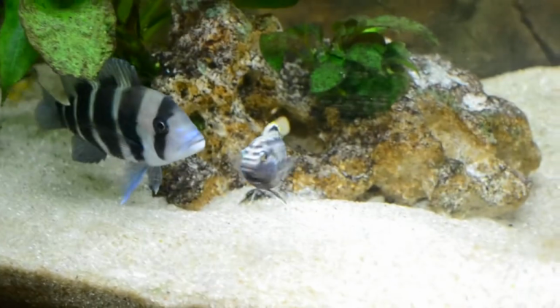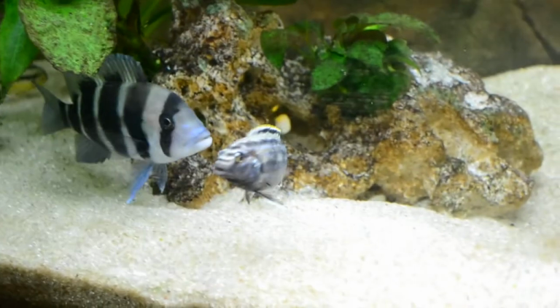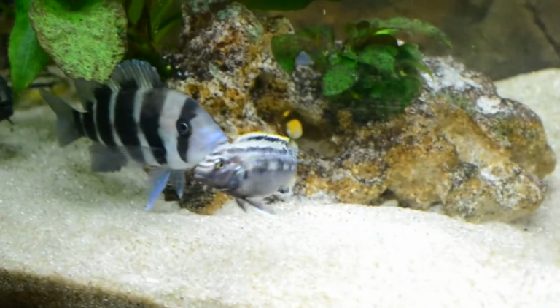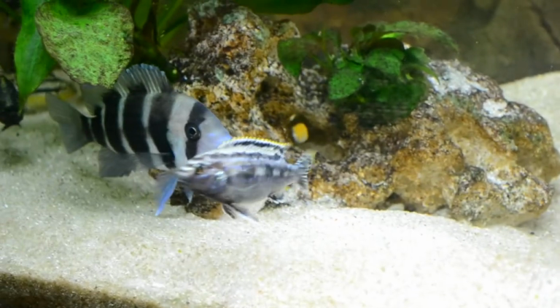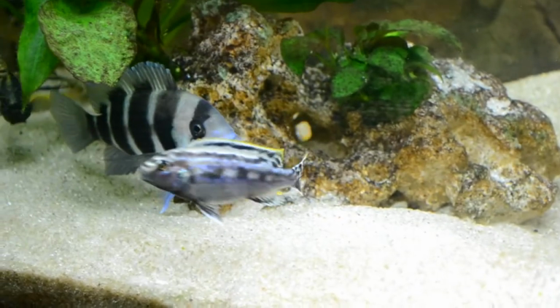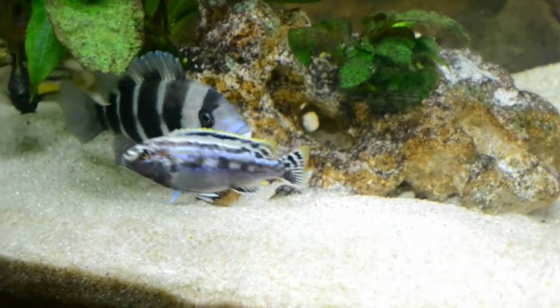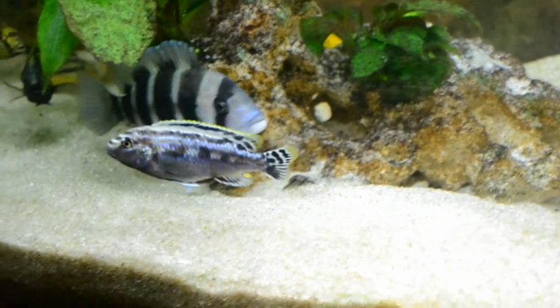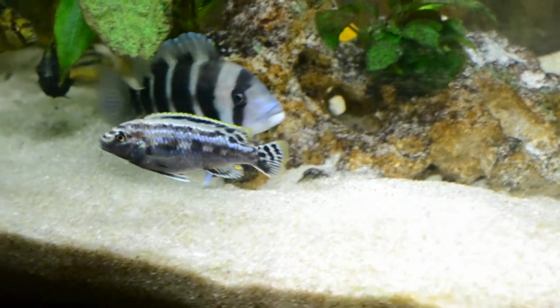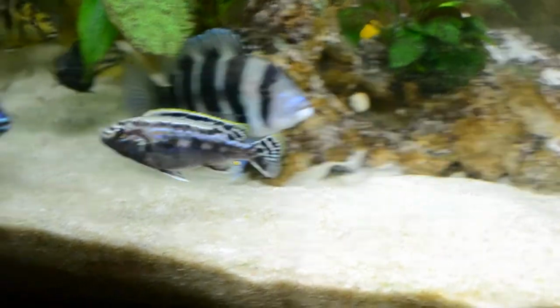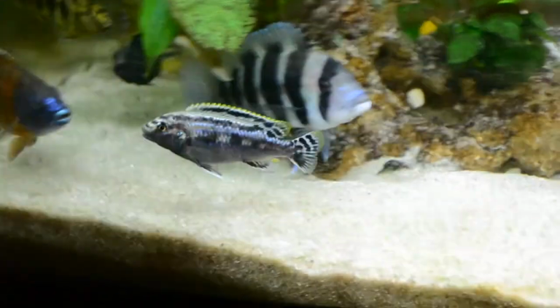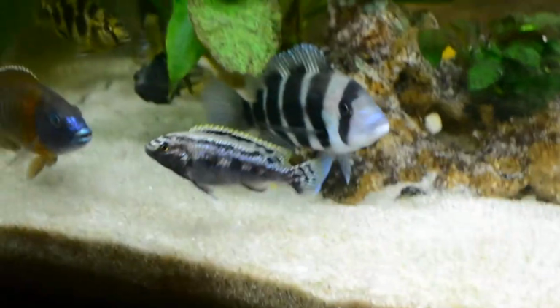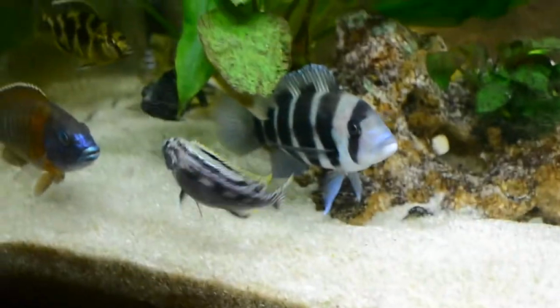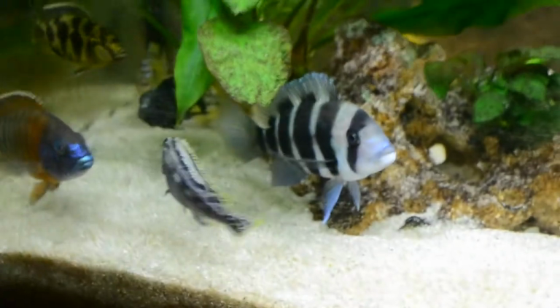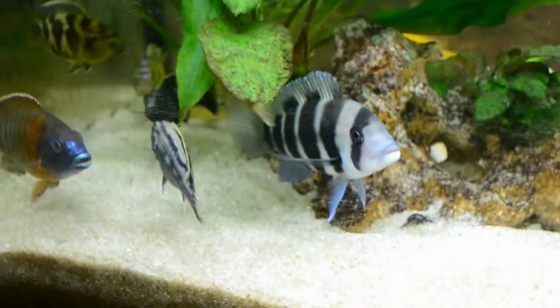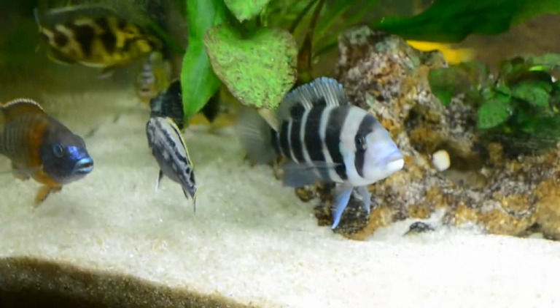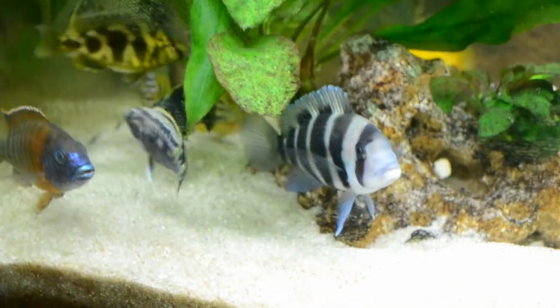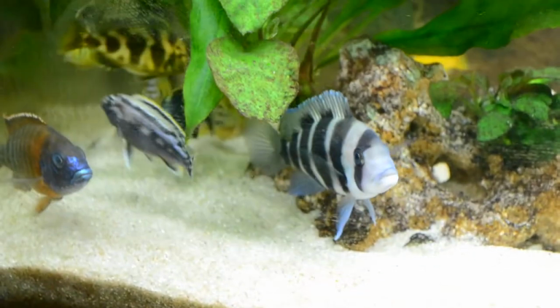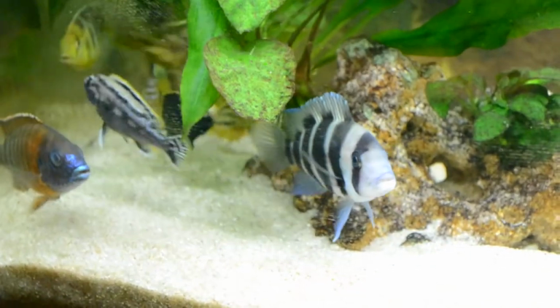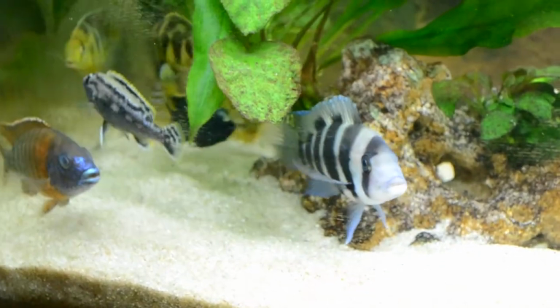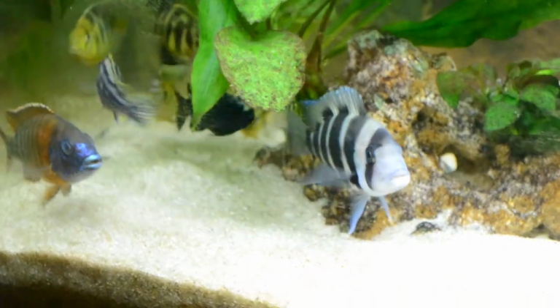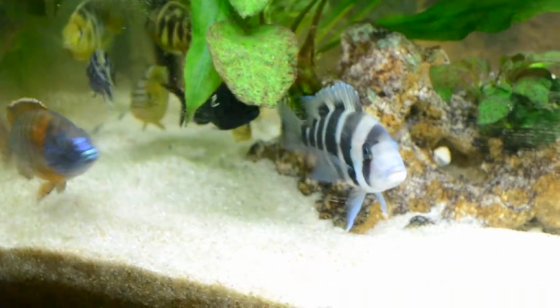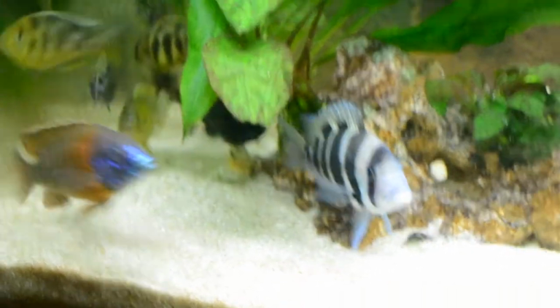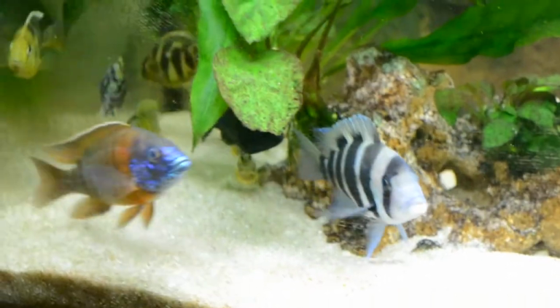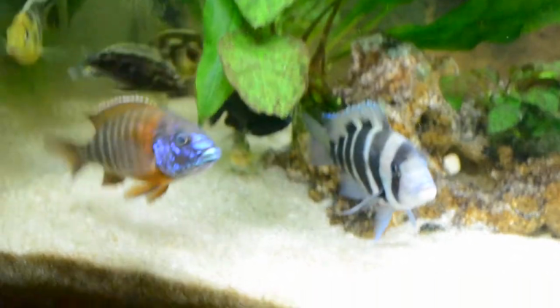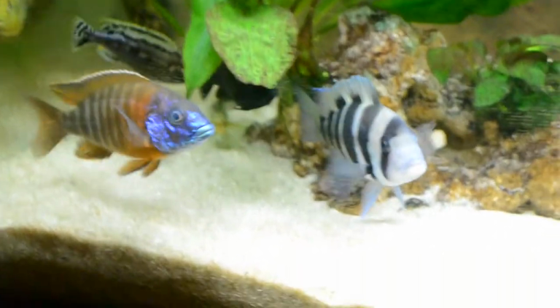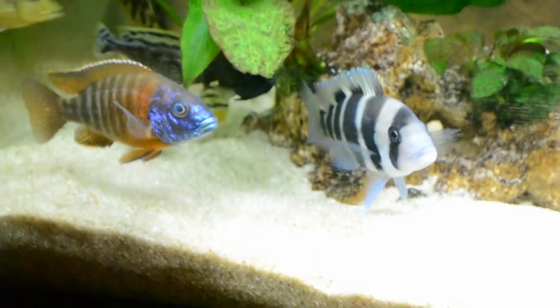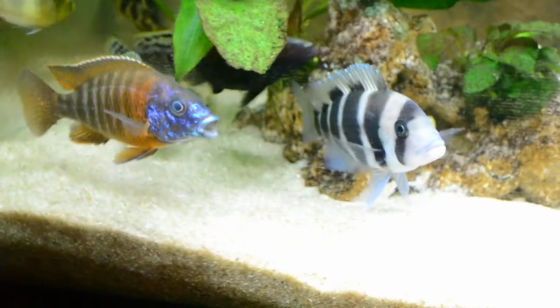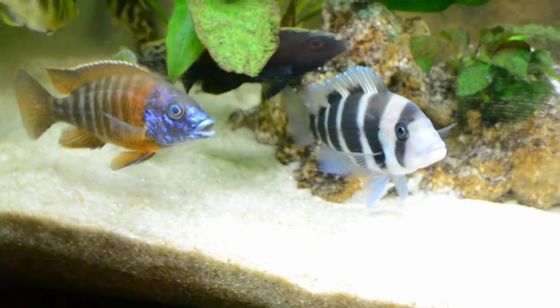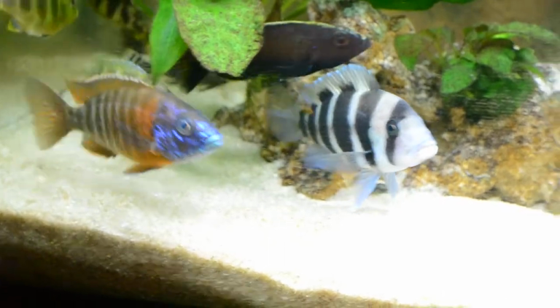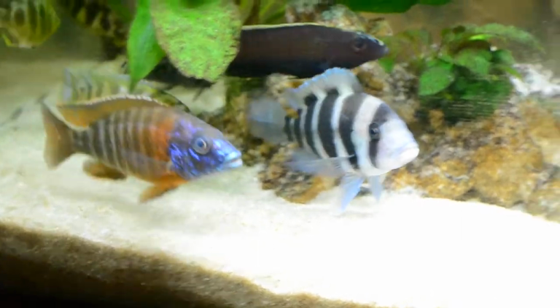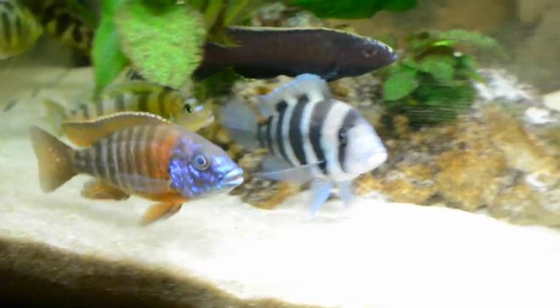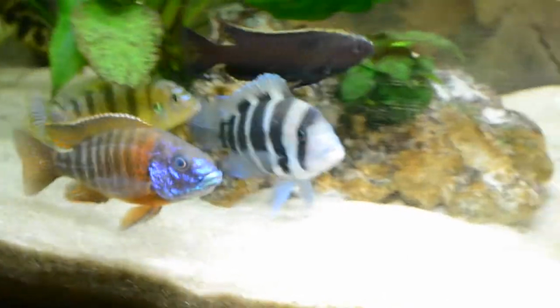What's up Fishtank TV, this is Bobo with Fishtank and today I basically want to make an African Cichlid Tutorial Tuesday.